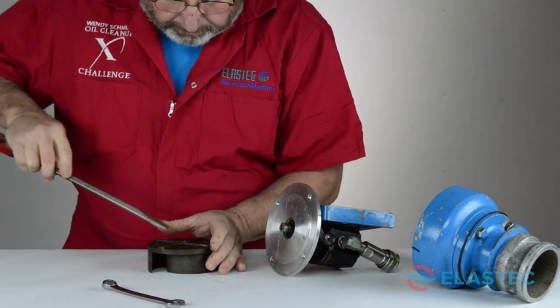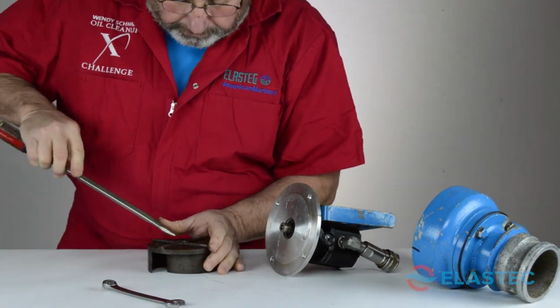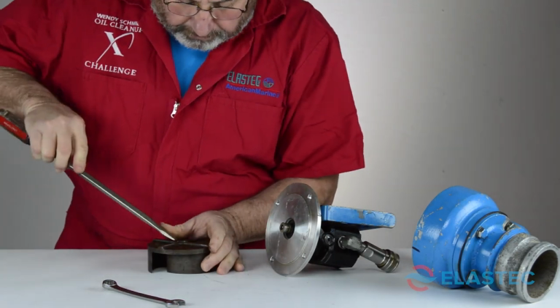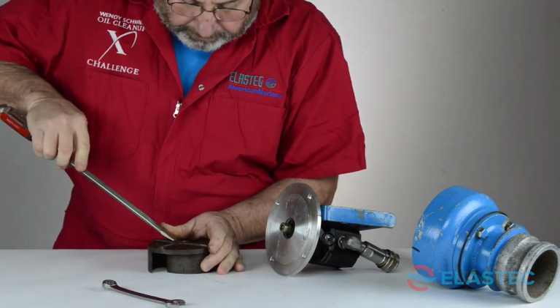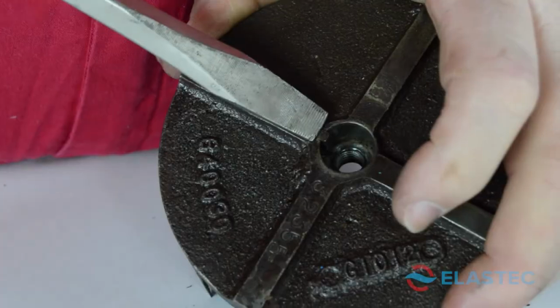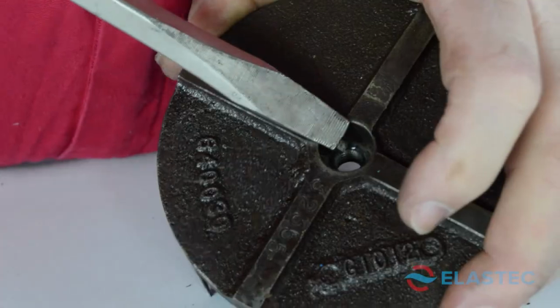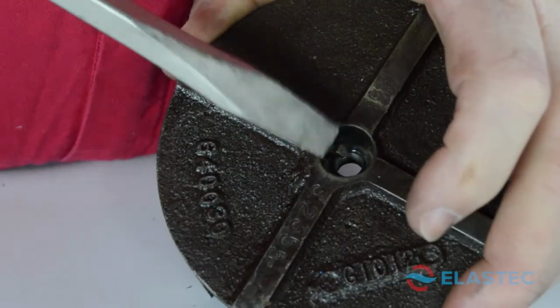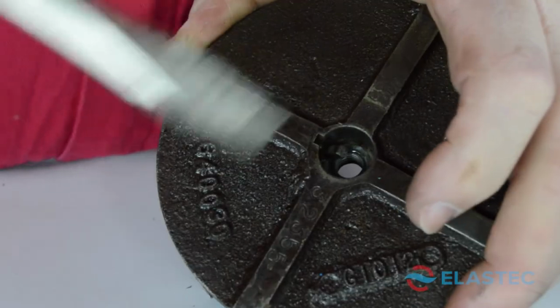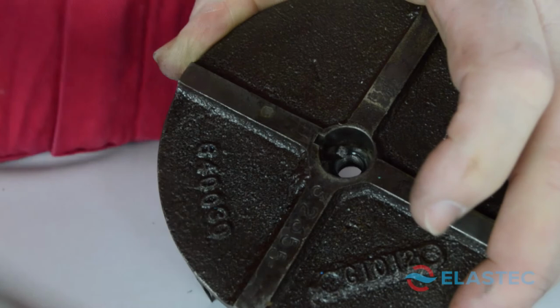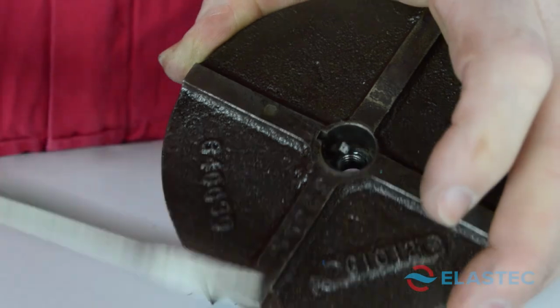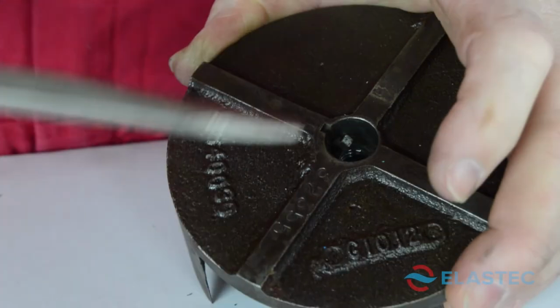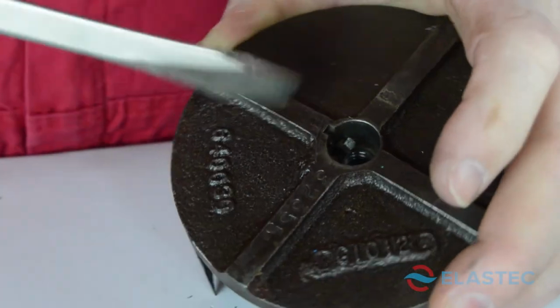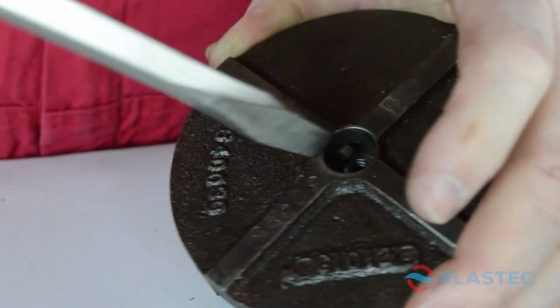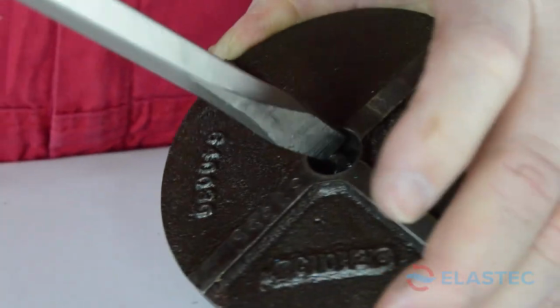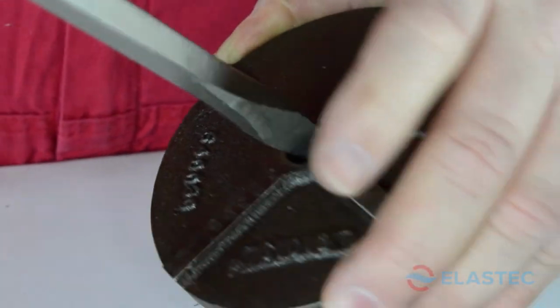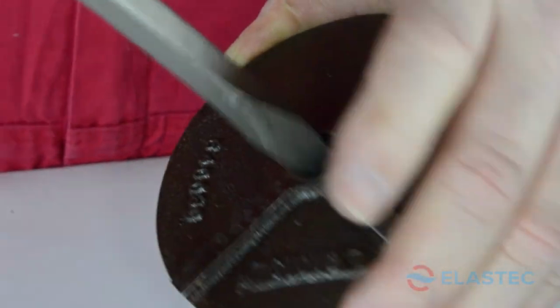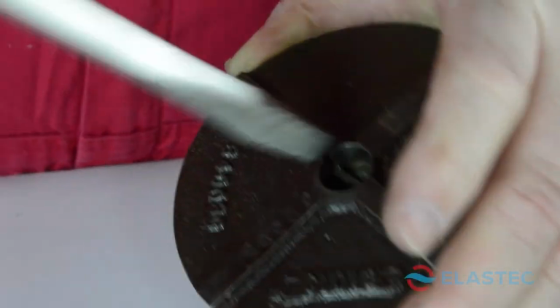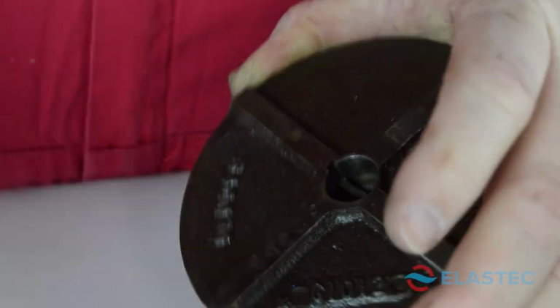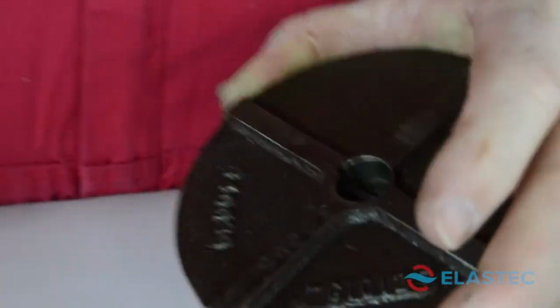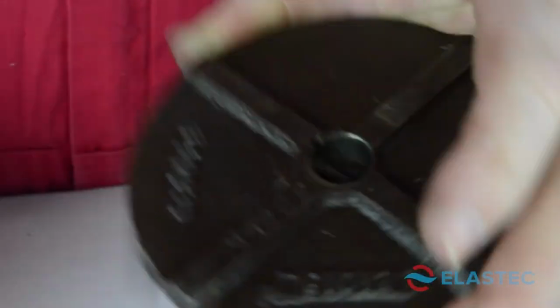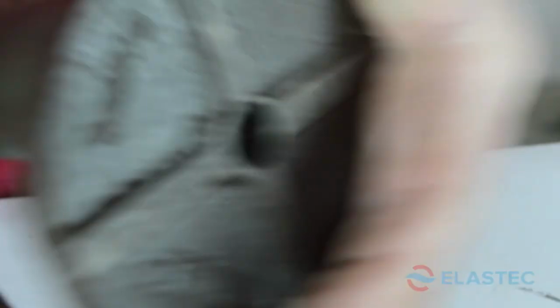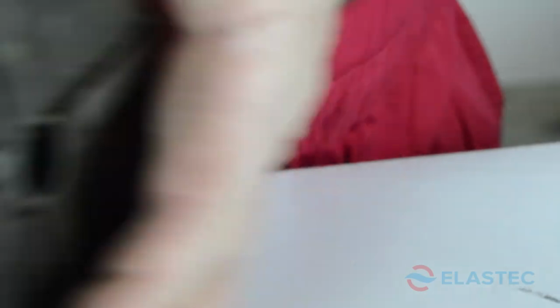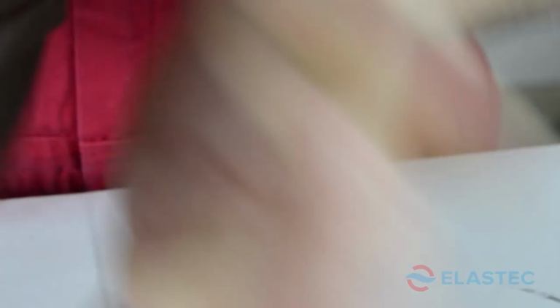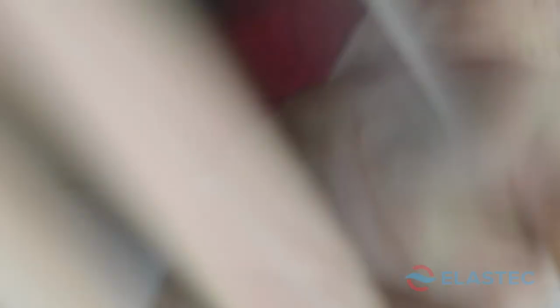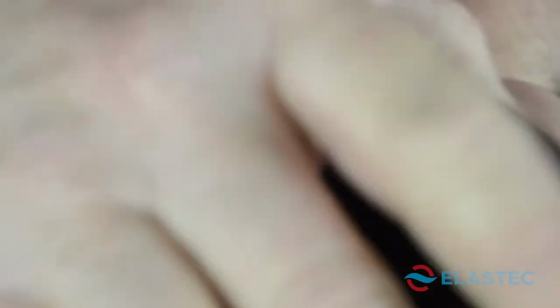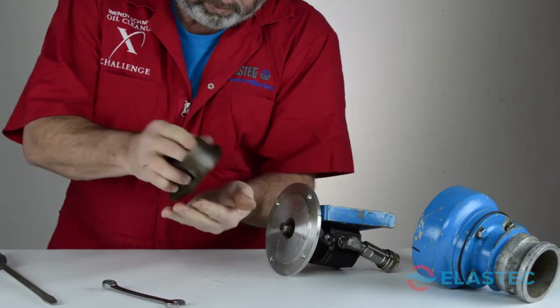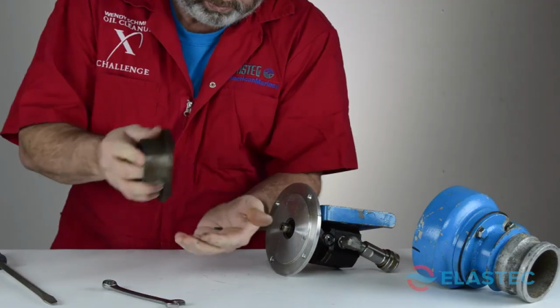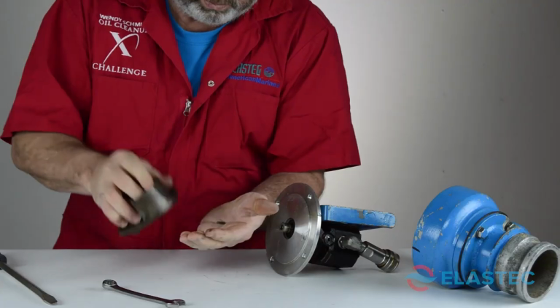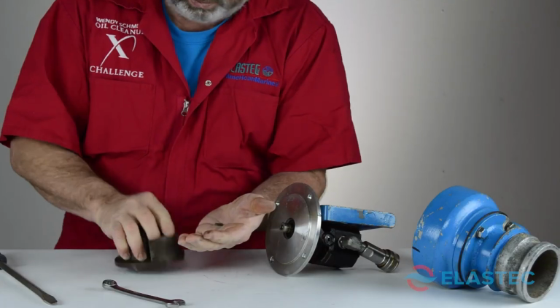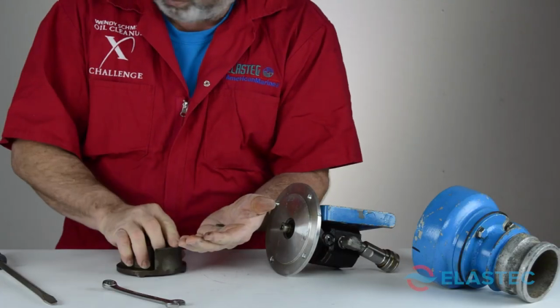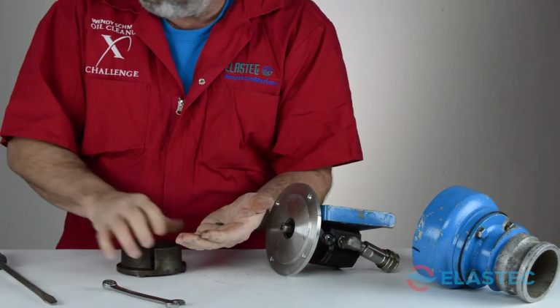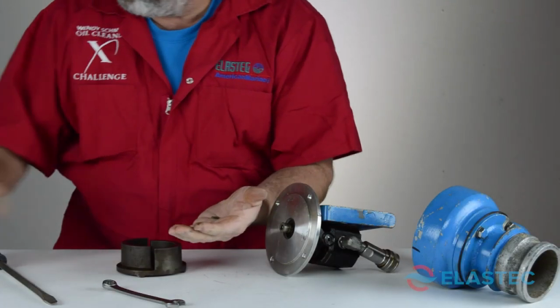Inspect the impeller and shaft key for damage, and ensure all parts are clean. Then set aside.